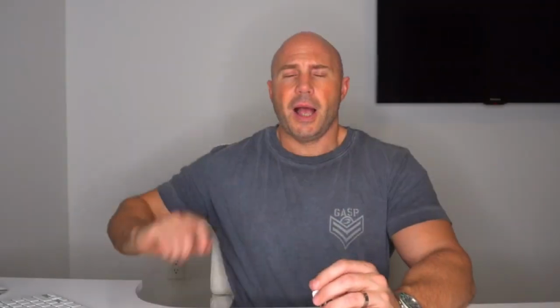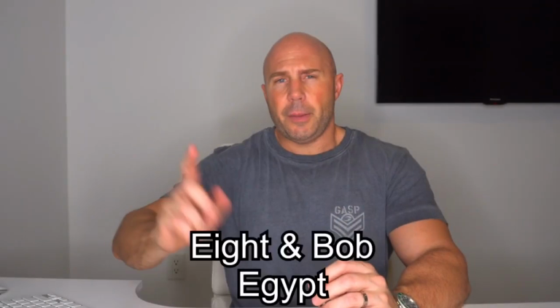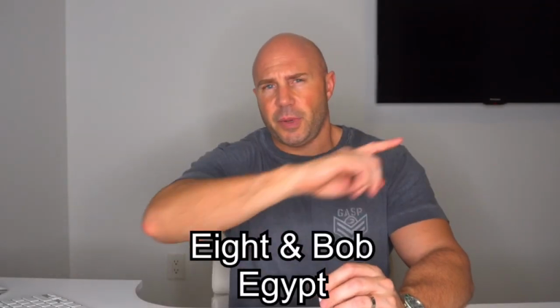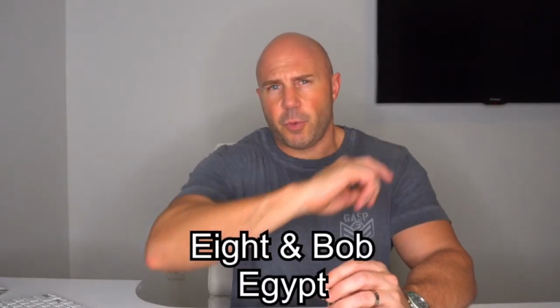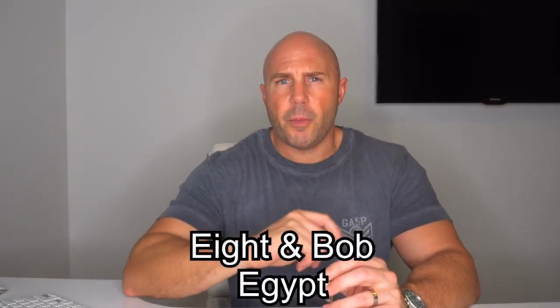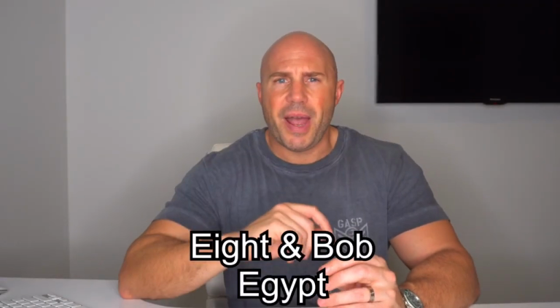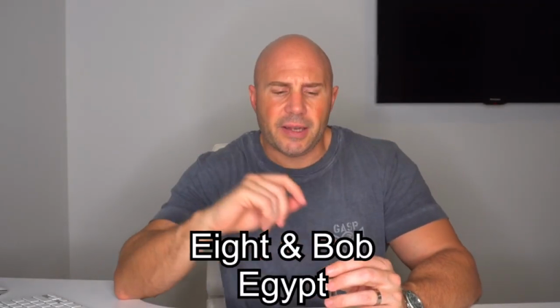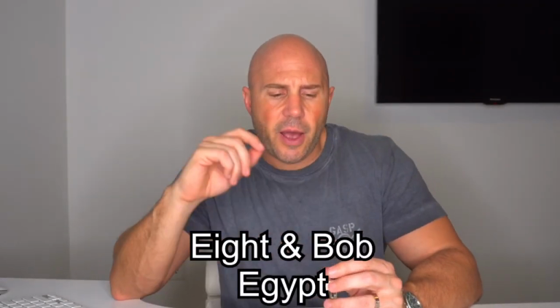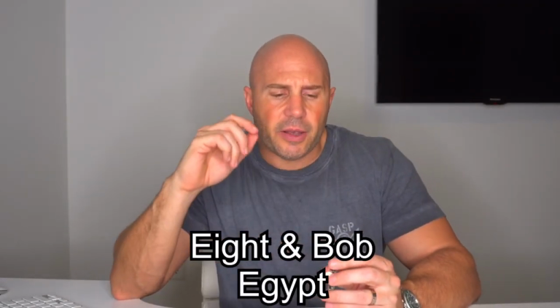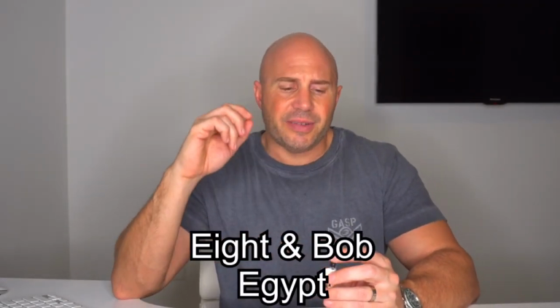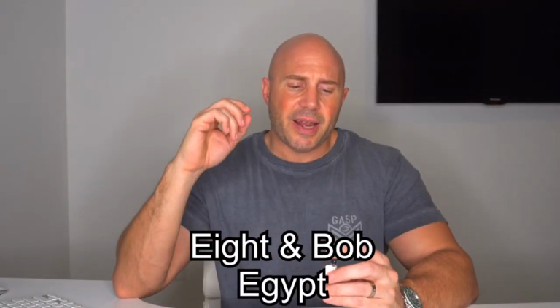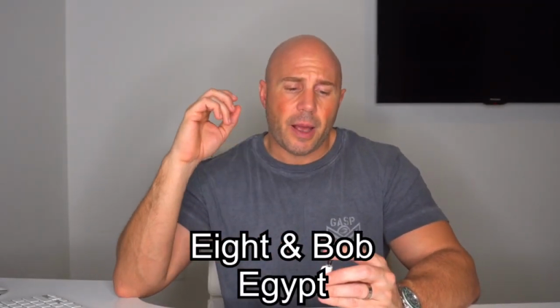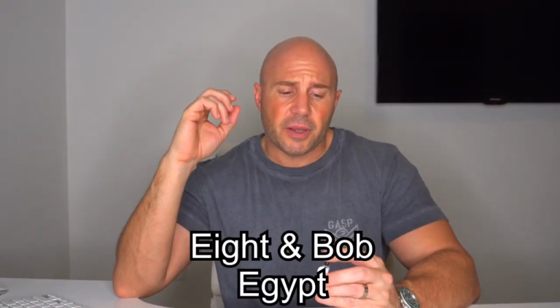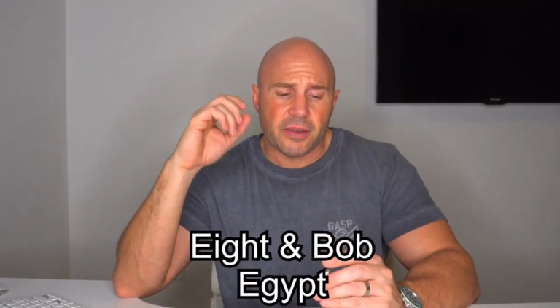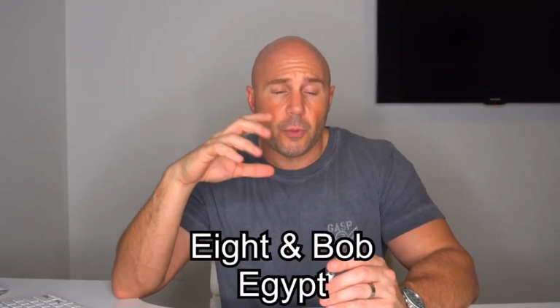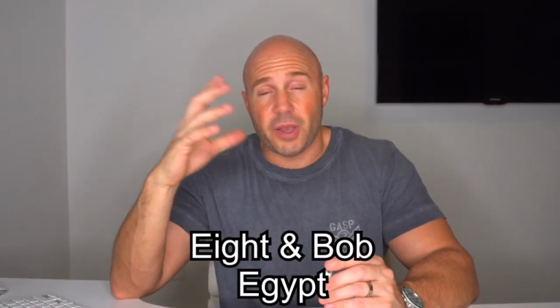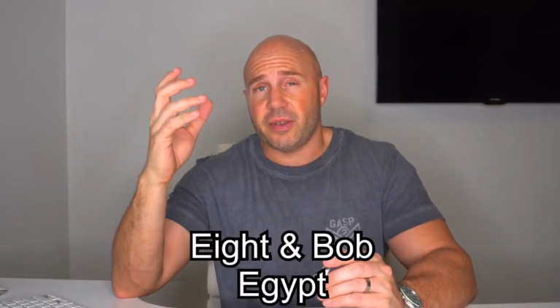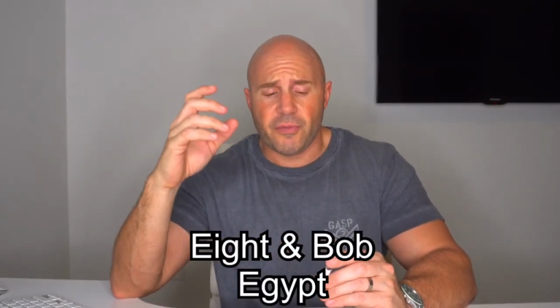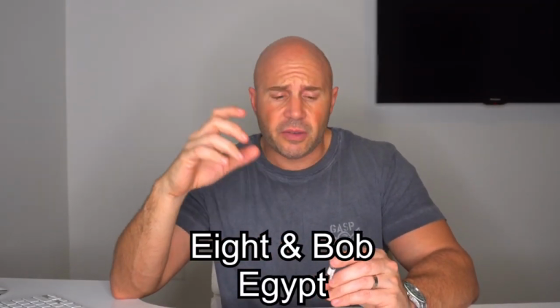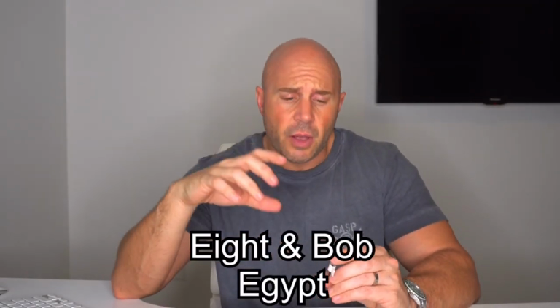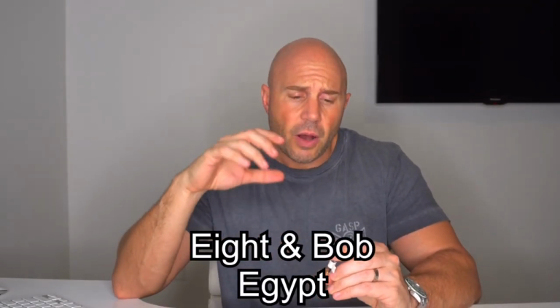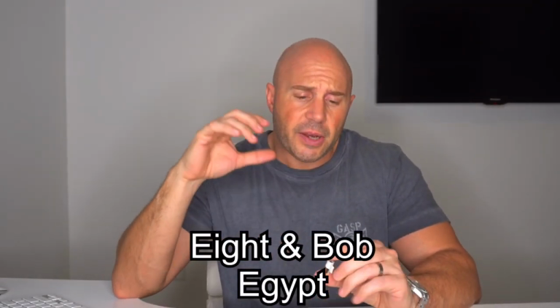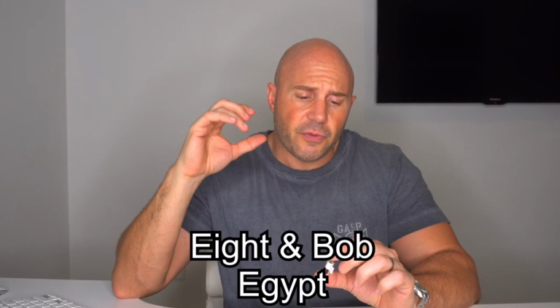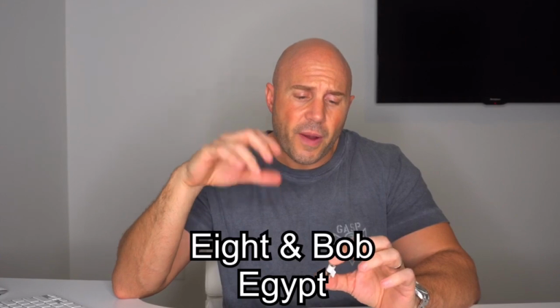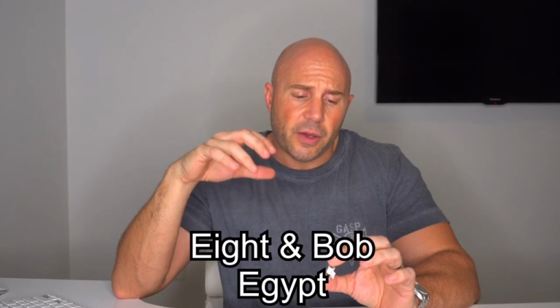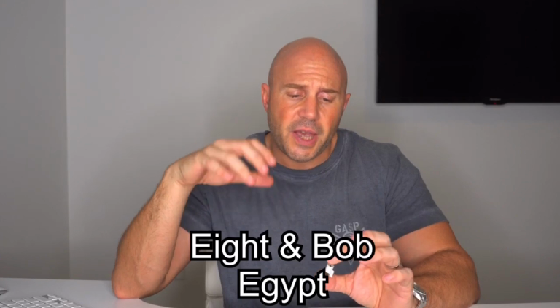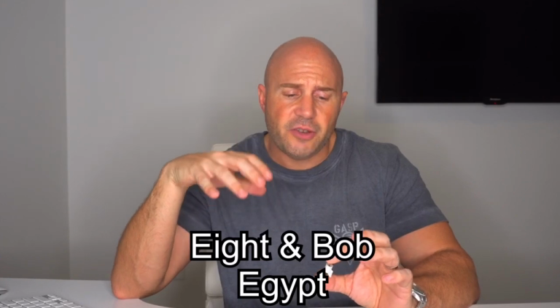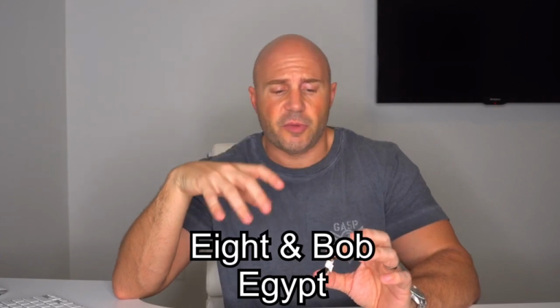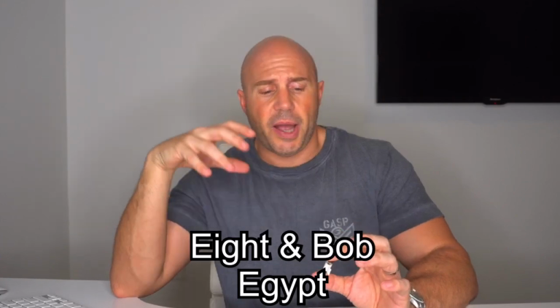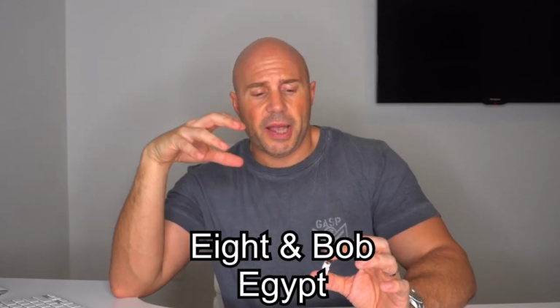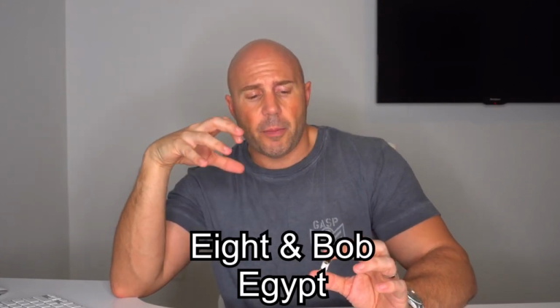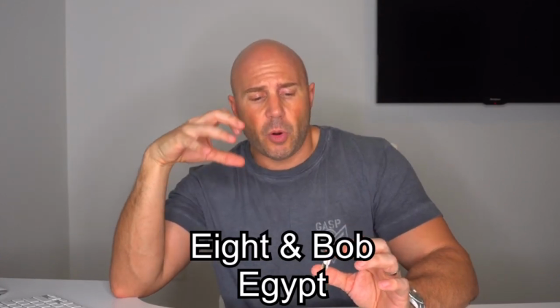Hey Buzz Buddies, welcome back. As I said yesterday, I had a full wearing of Egypt by Aiden Bob.